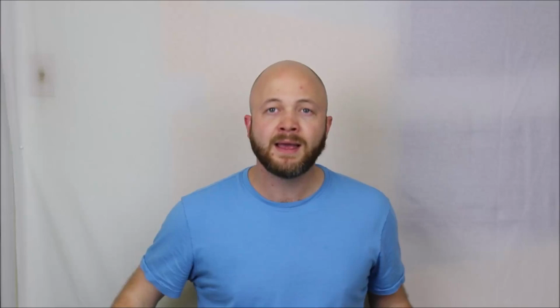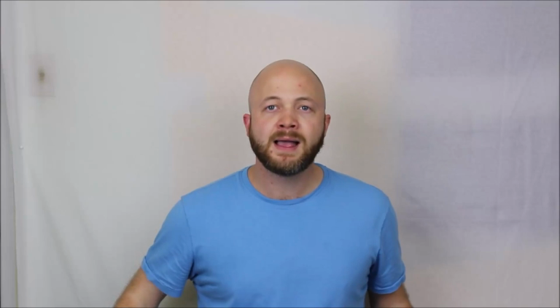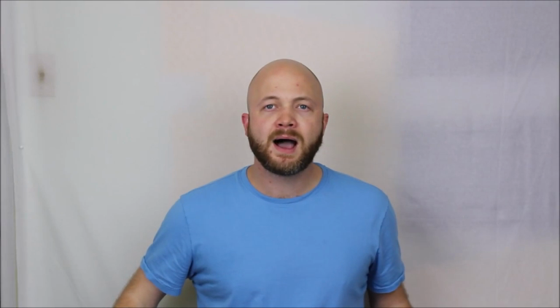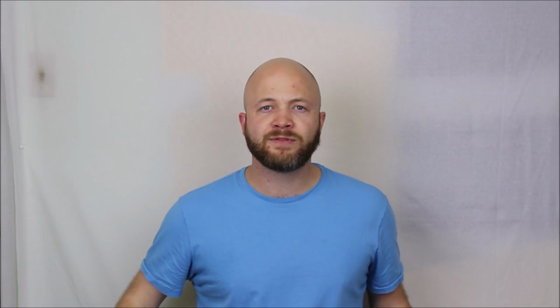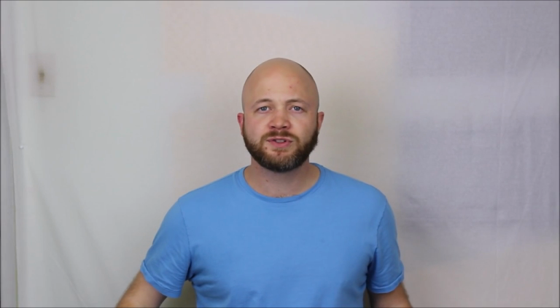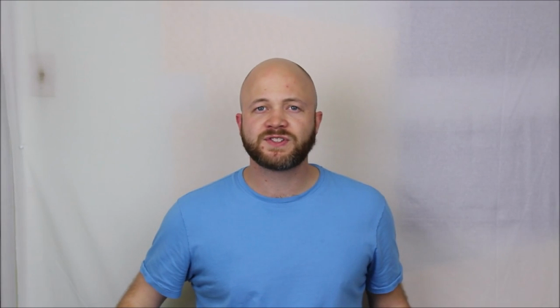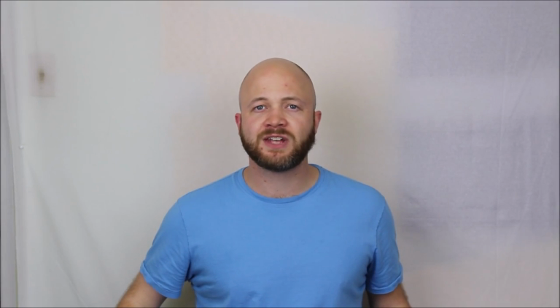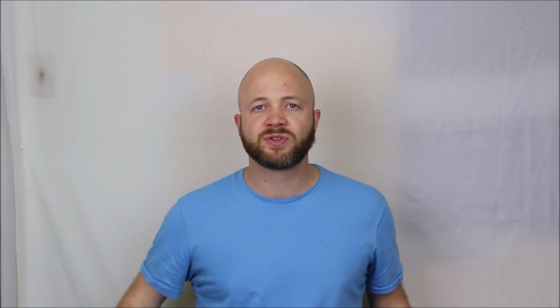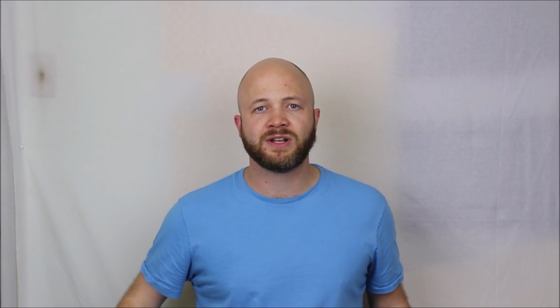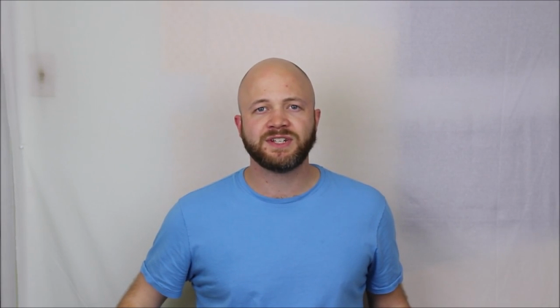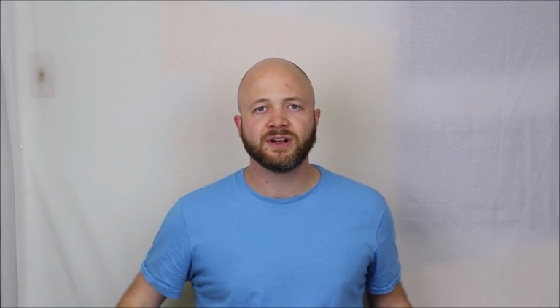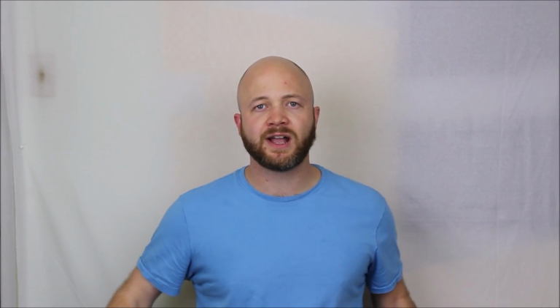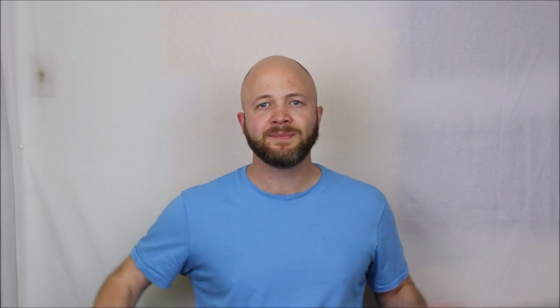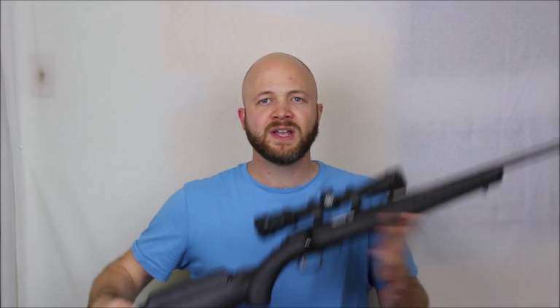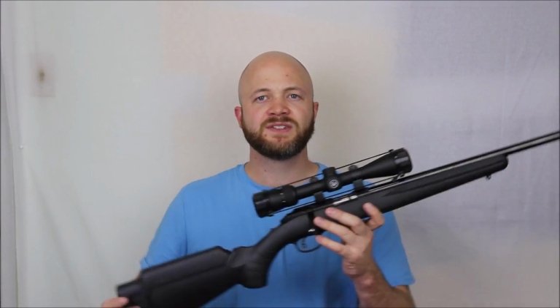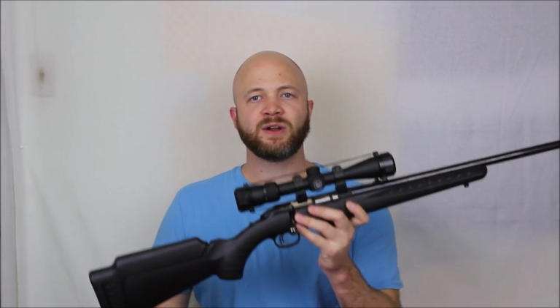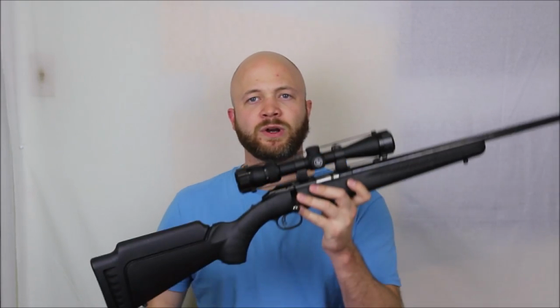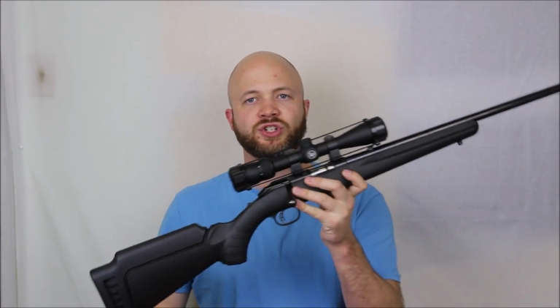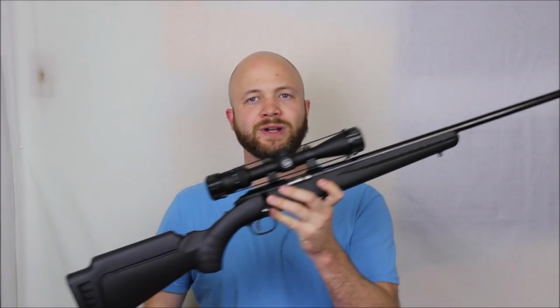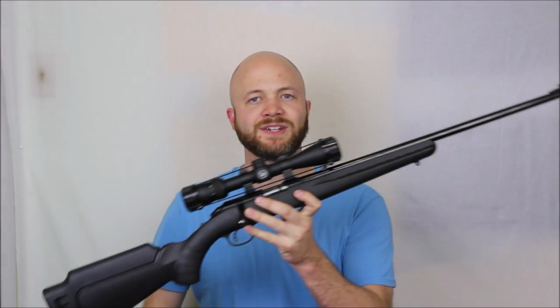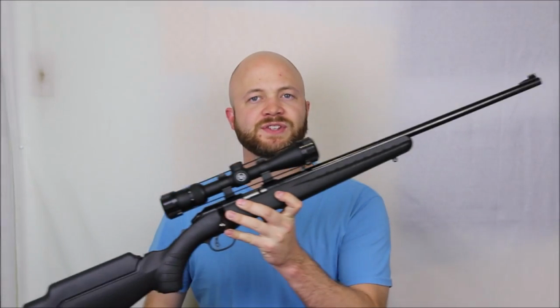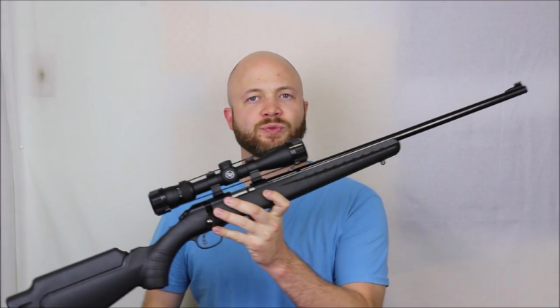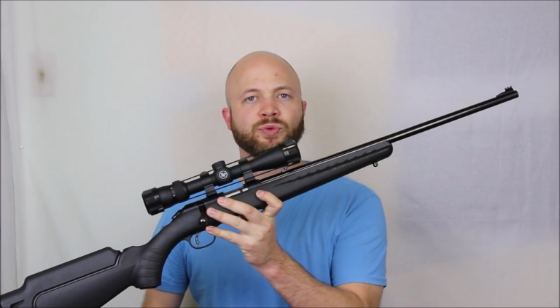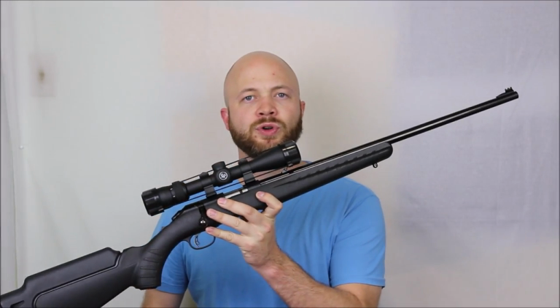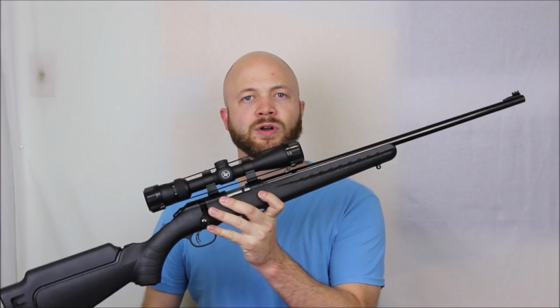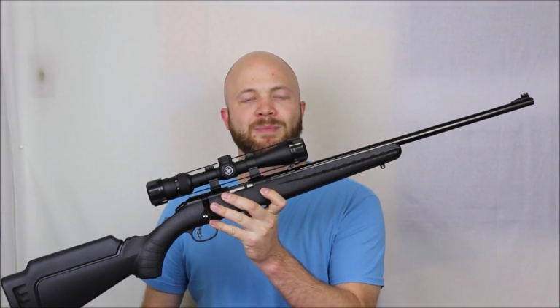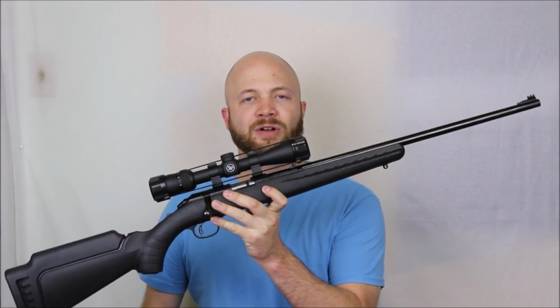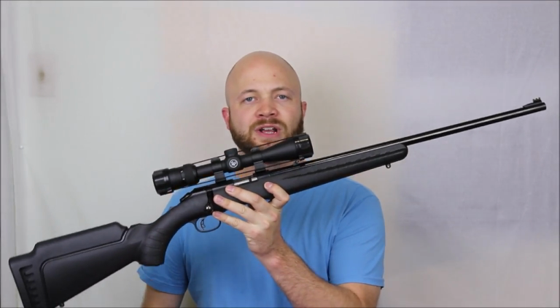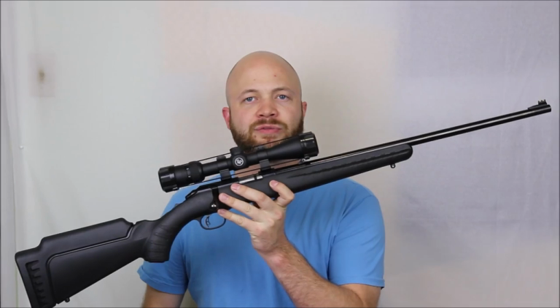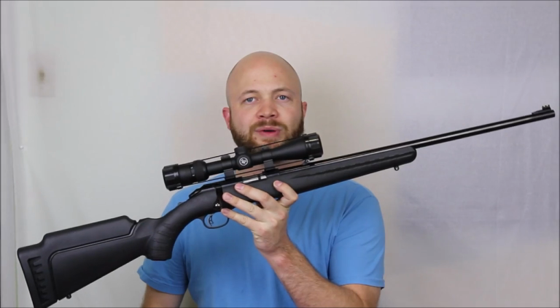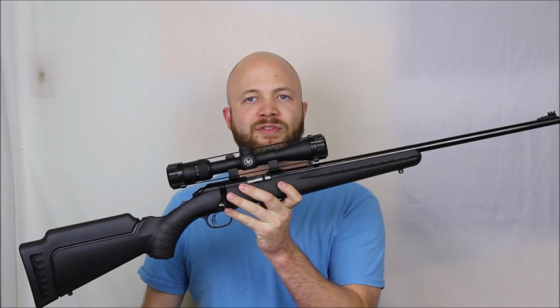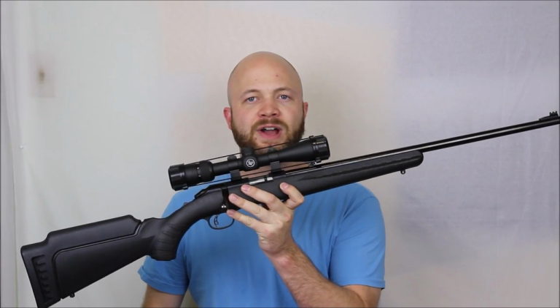Howdy folks, it's Adriel the Hunting Gear Guy. Today I want to show you guys this Ruger American Rimfire.